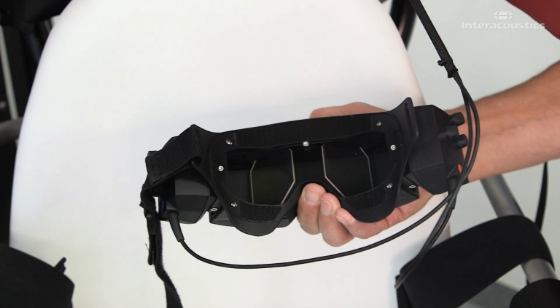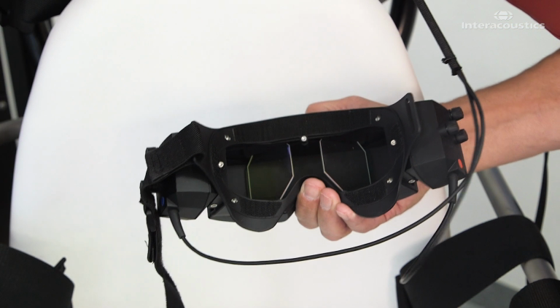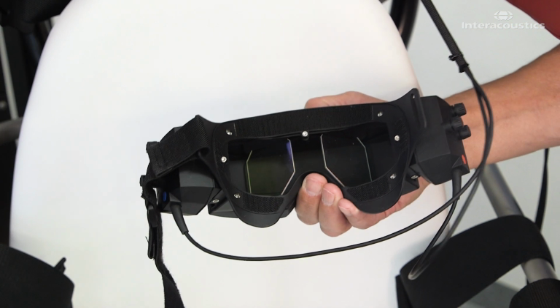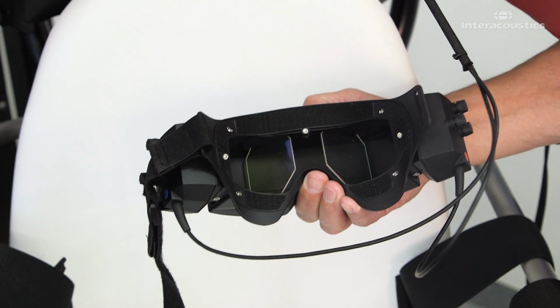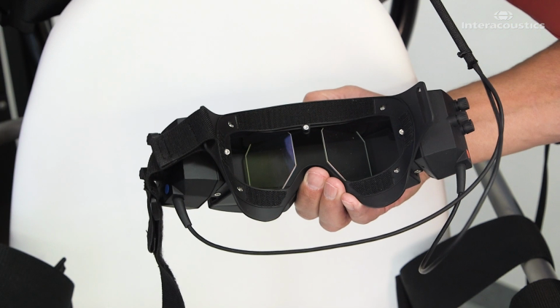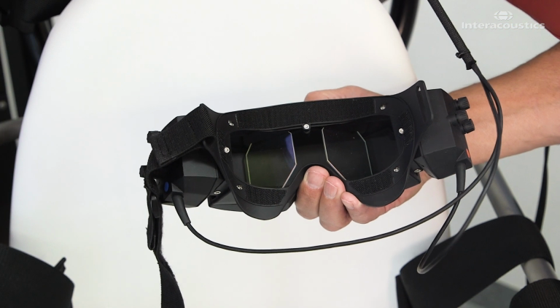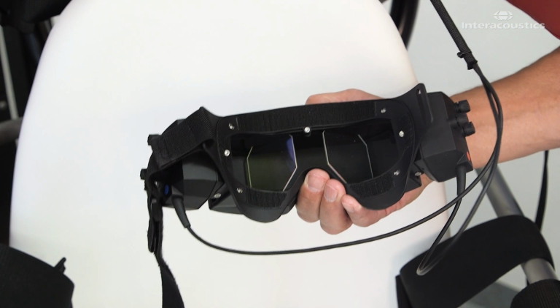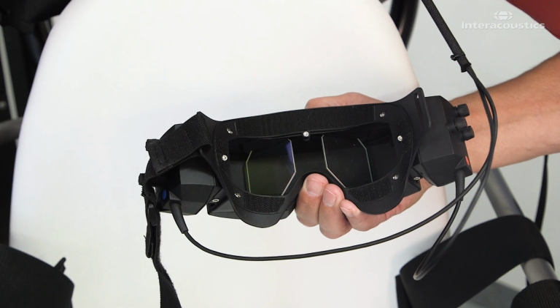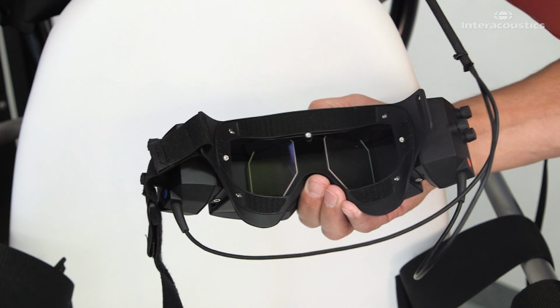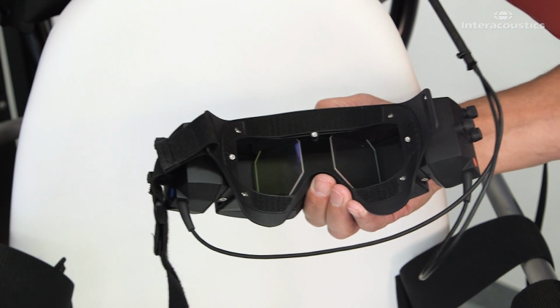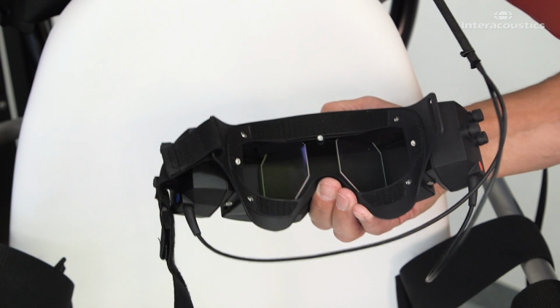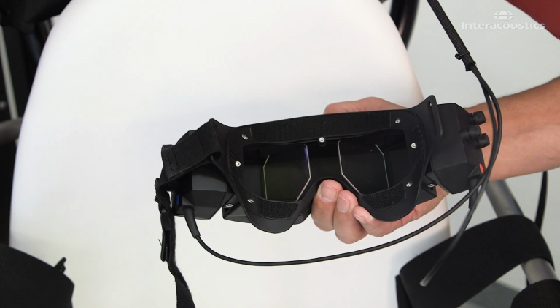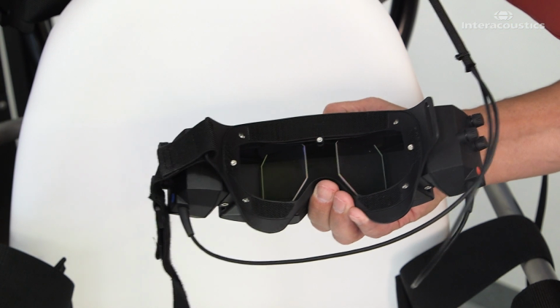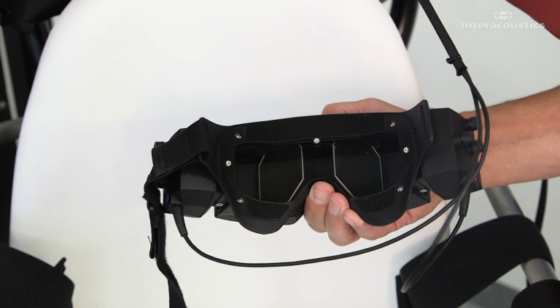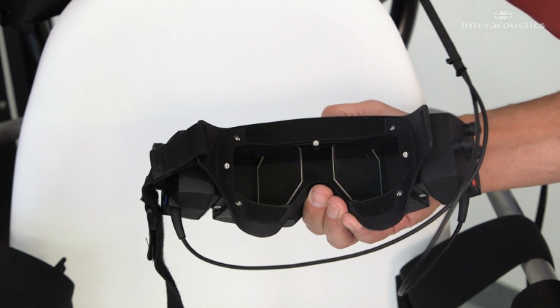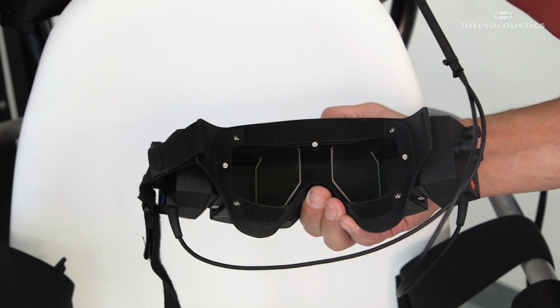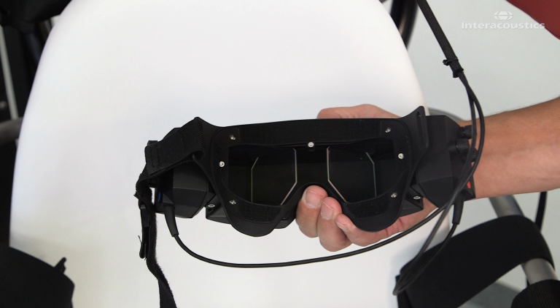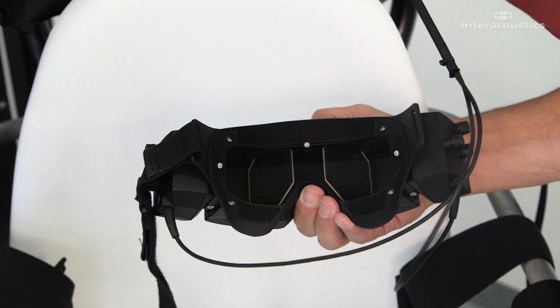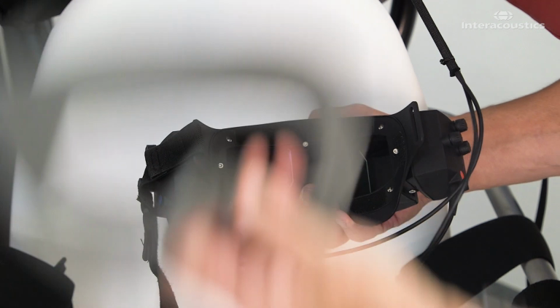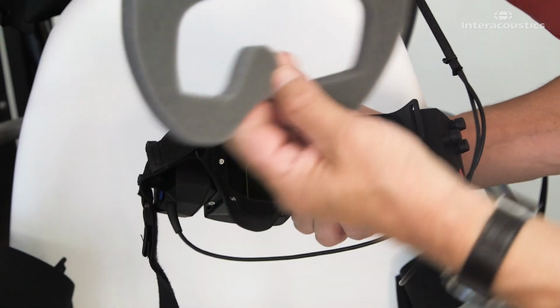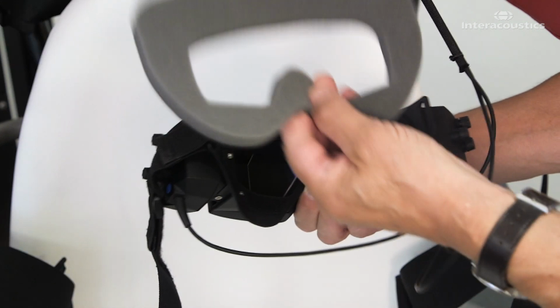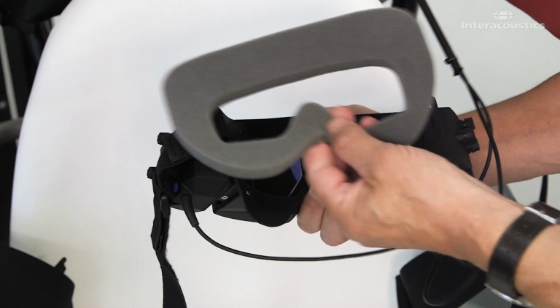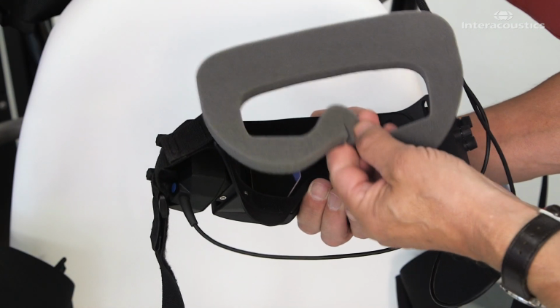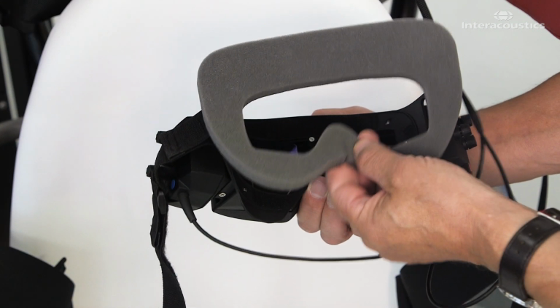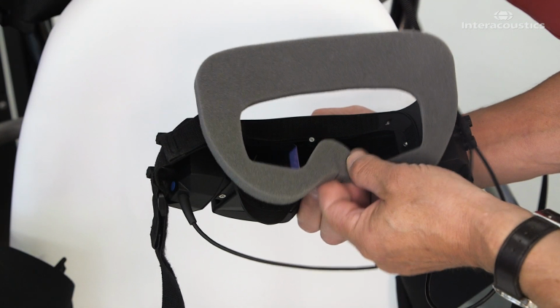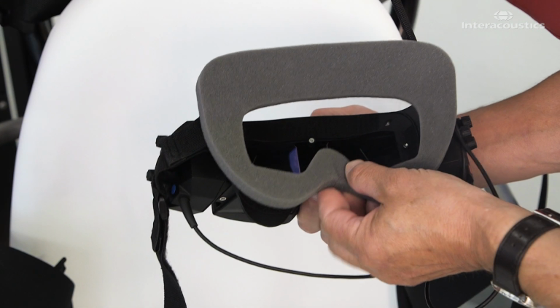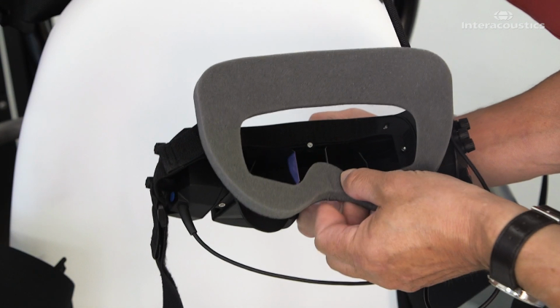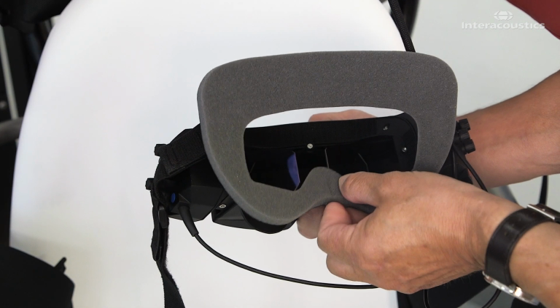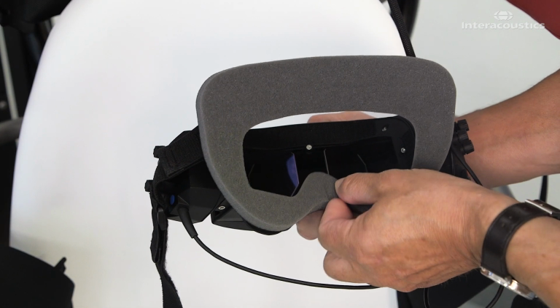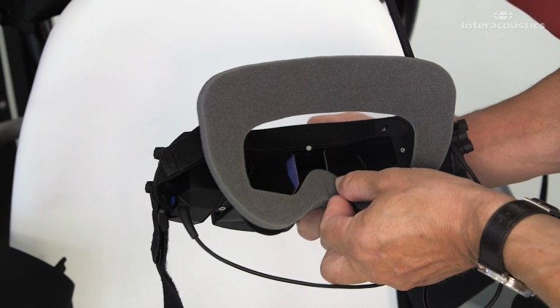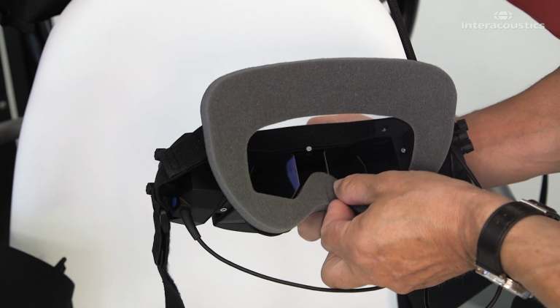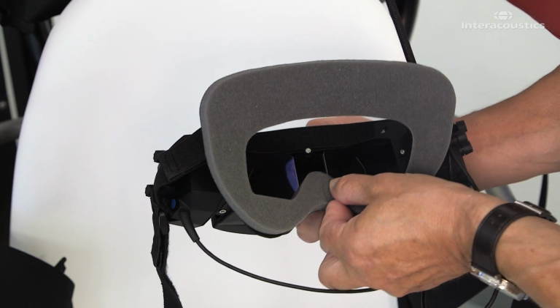Finally, make sure to clean all surfaces and change the foam cushion on the goggle.